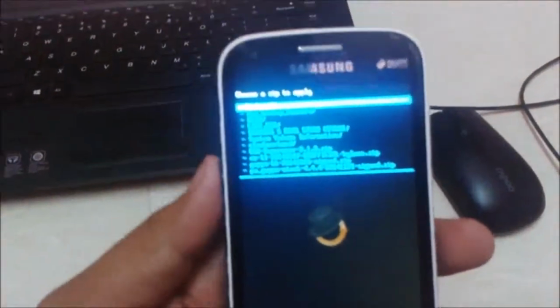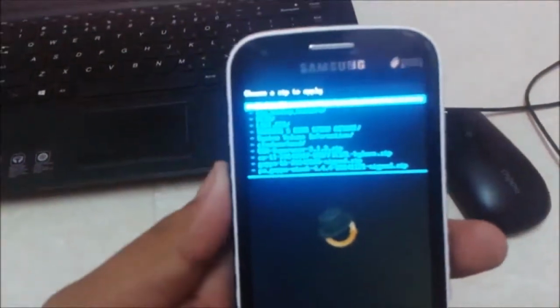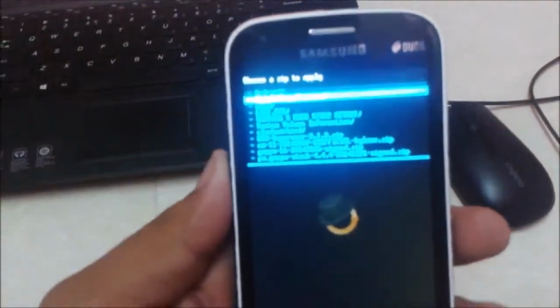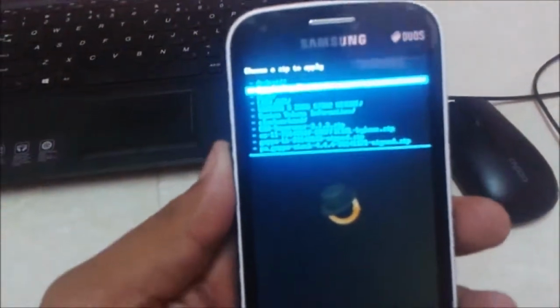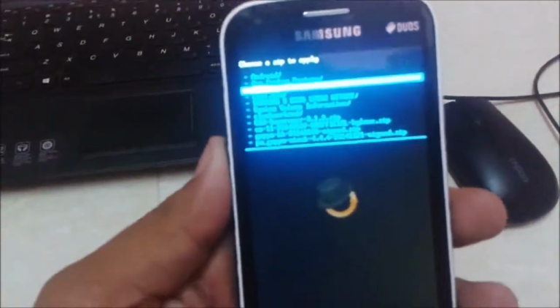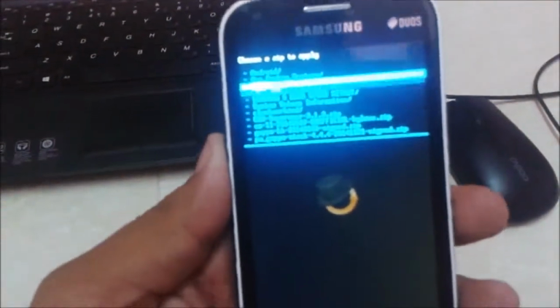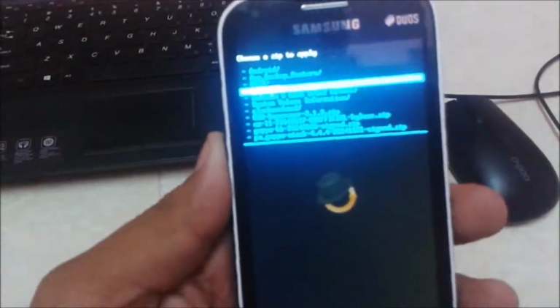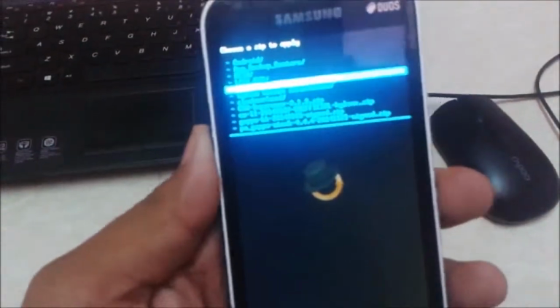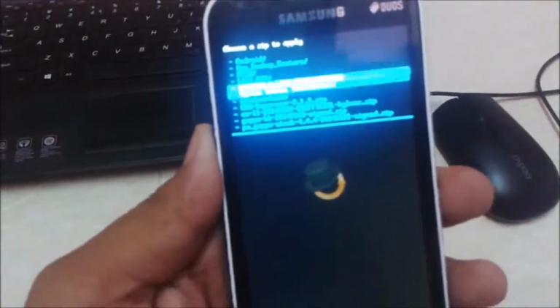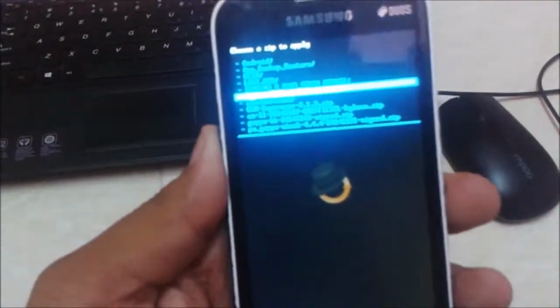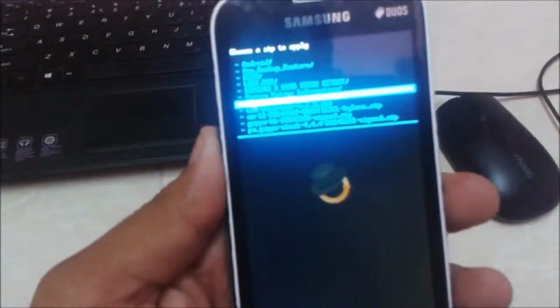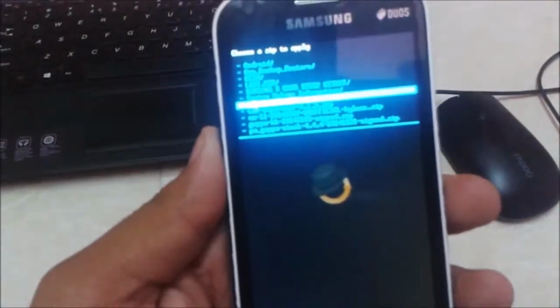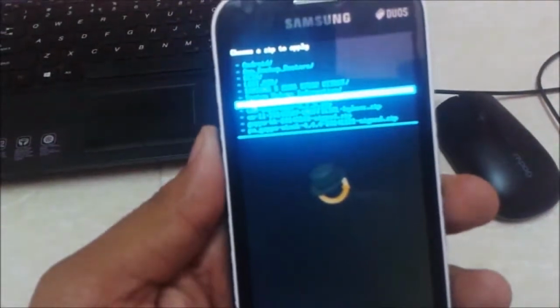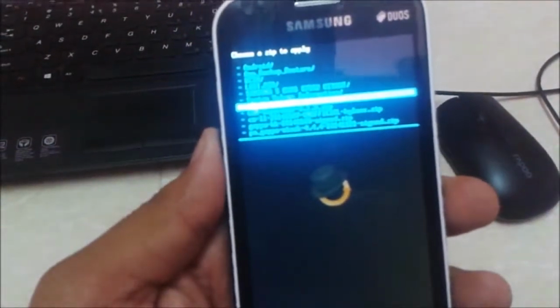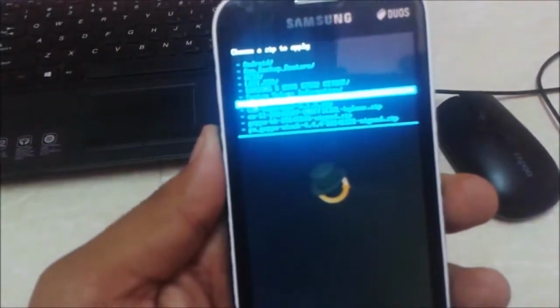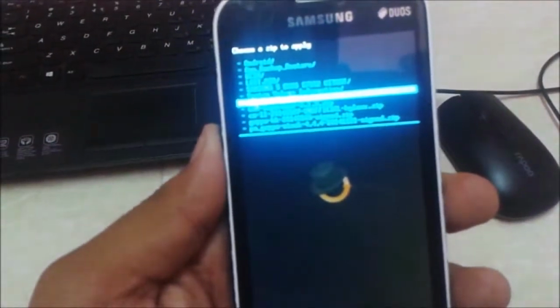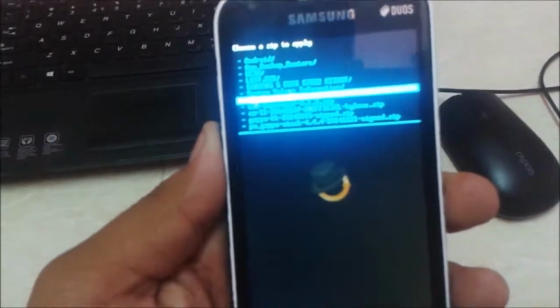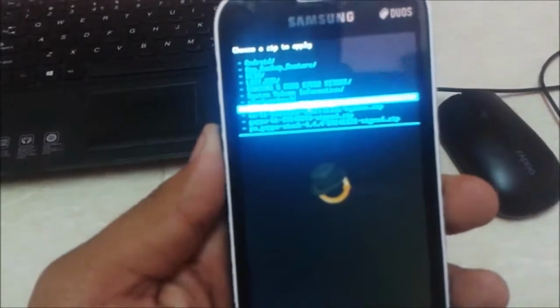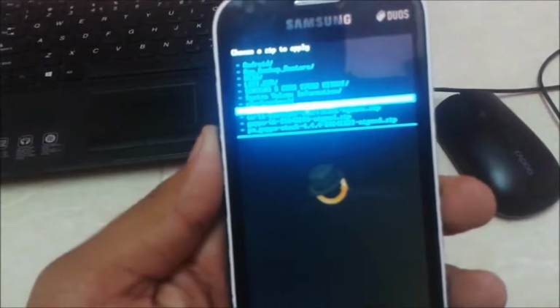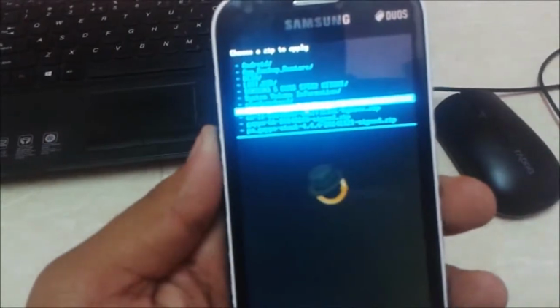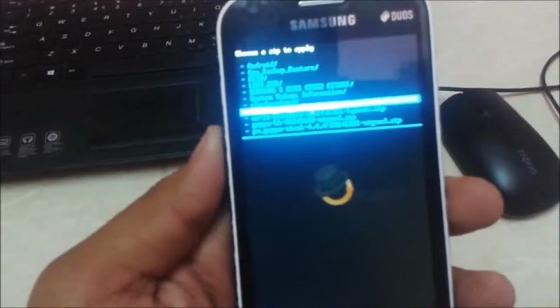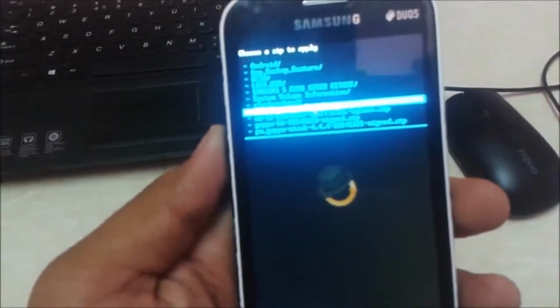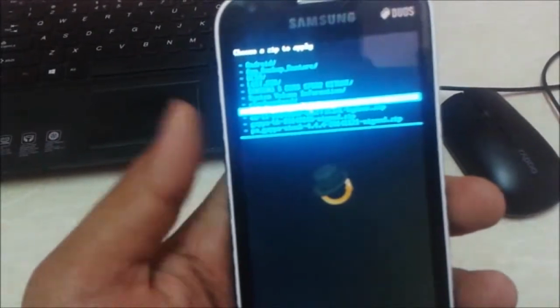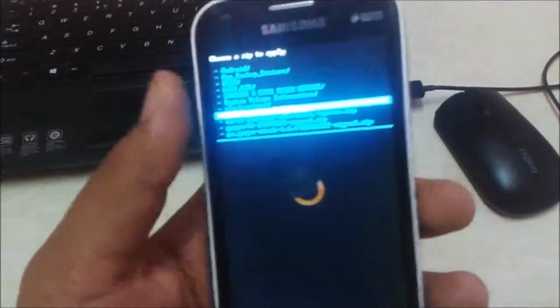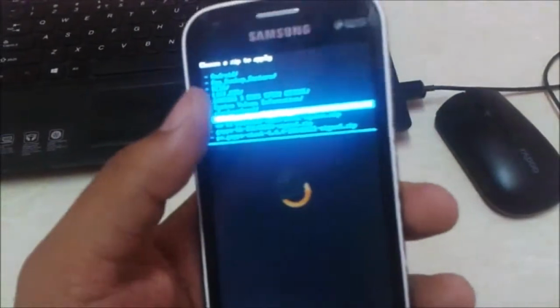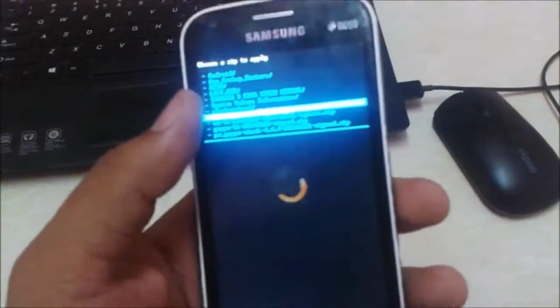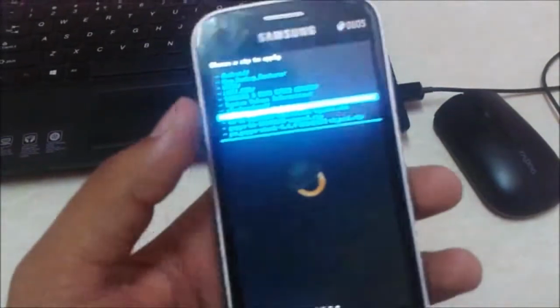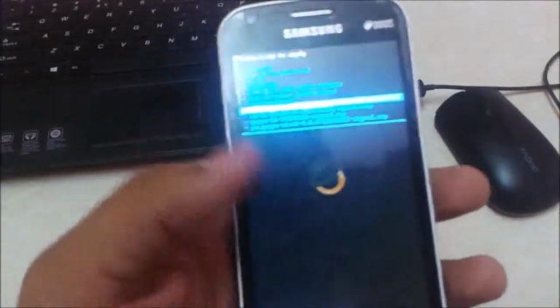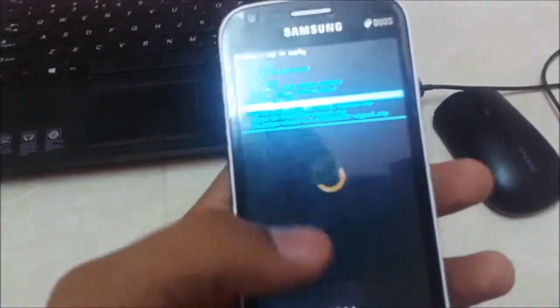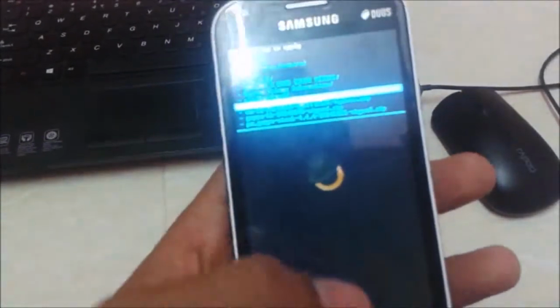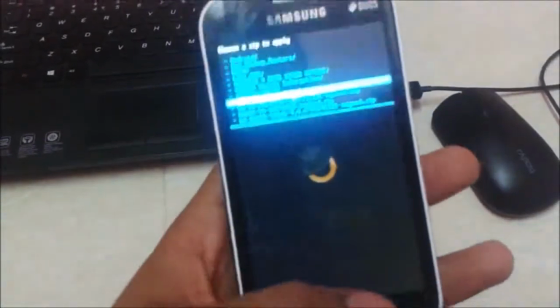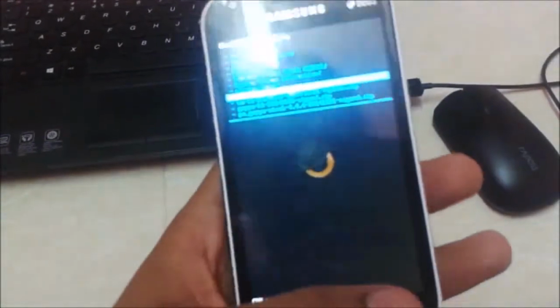Scroll down and find your file. We have now flashed ClockworkMod SuperUser.